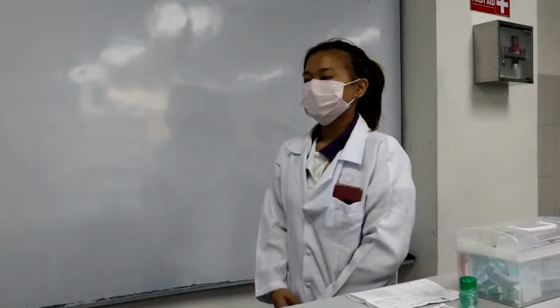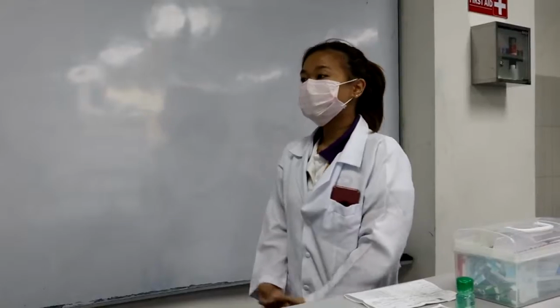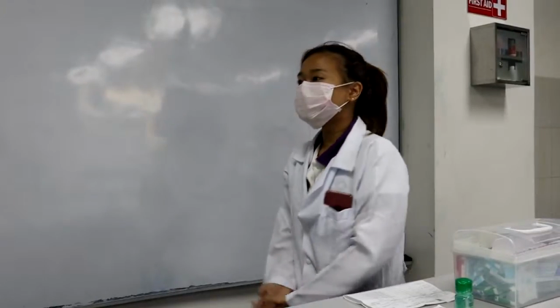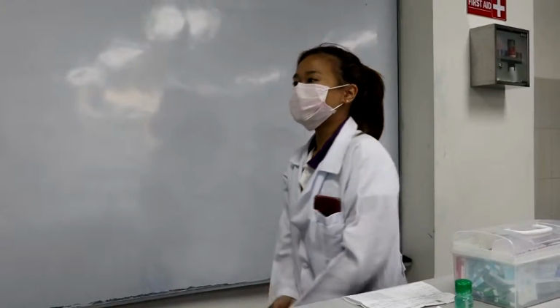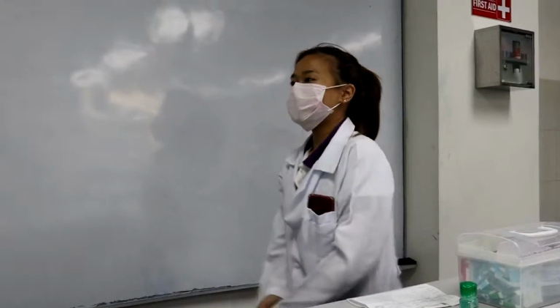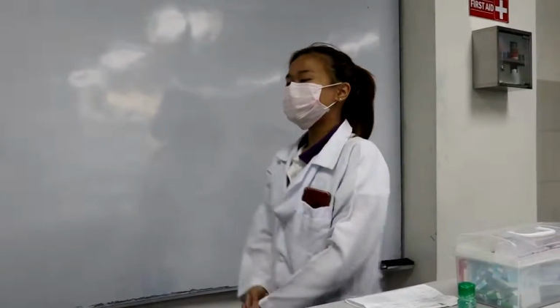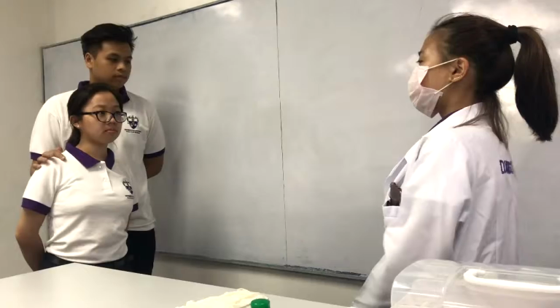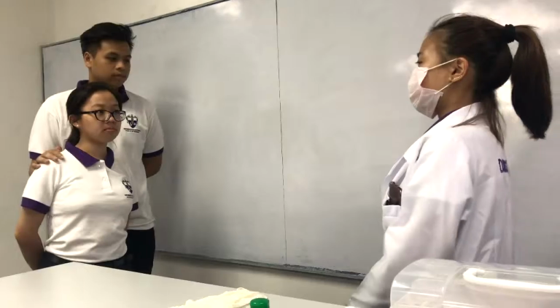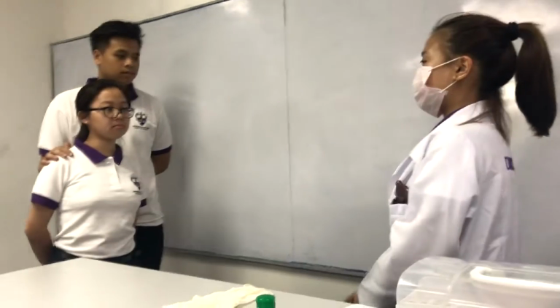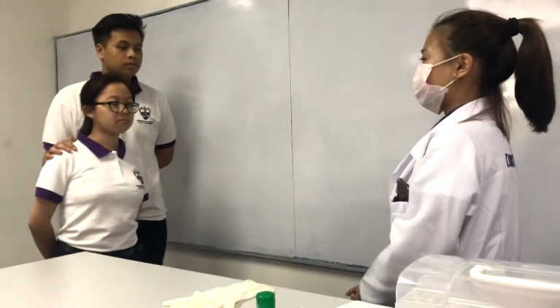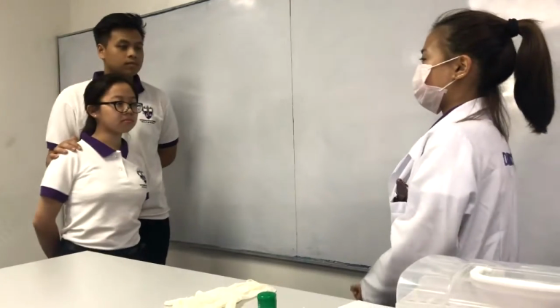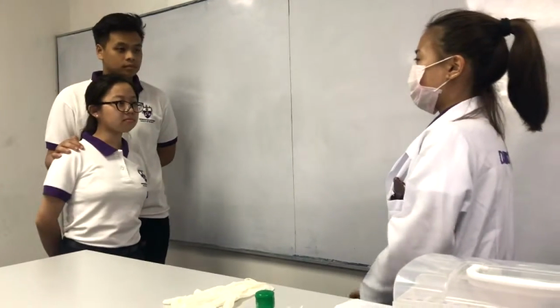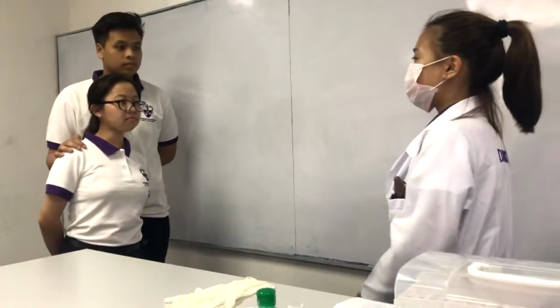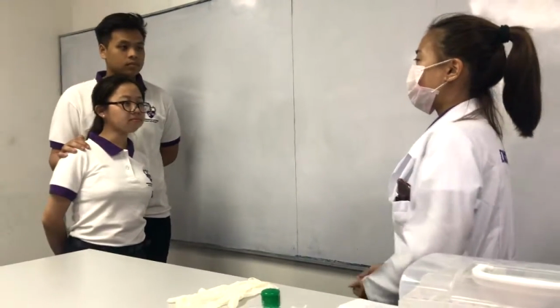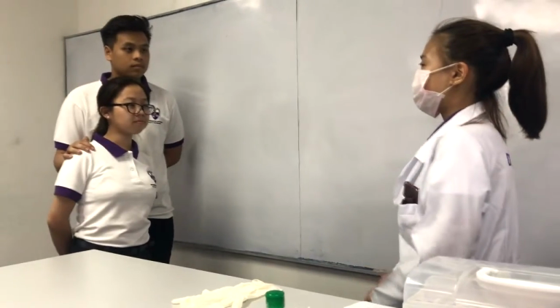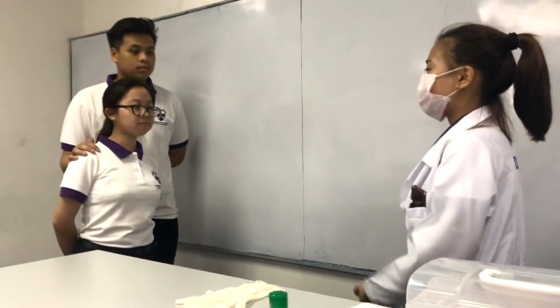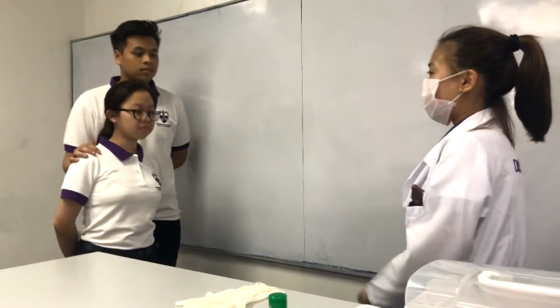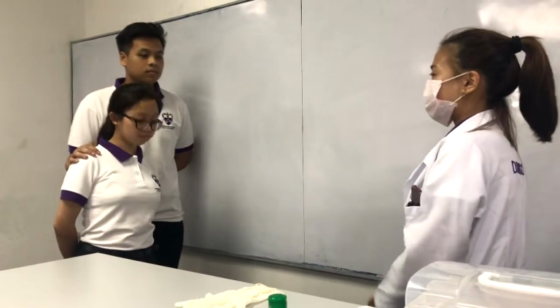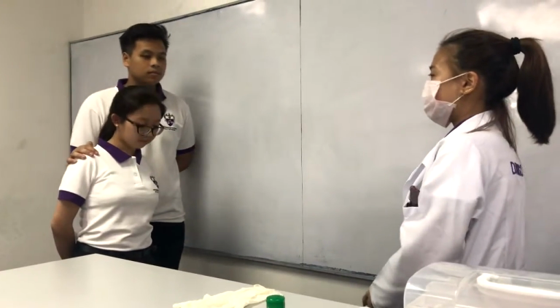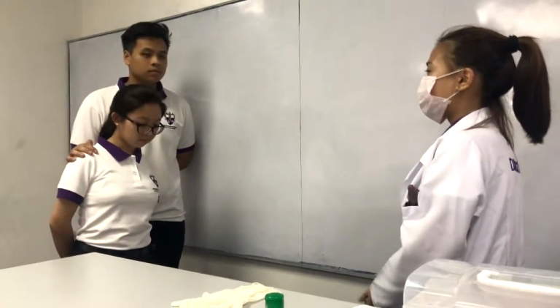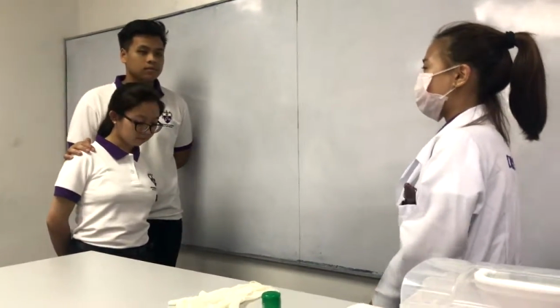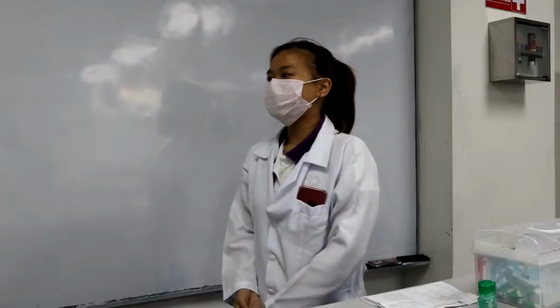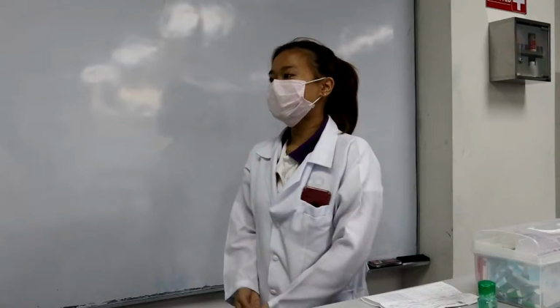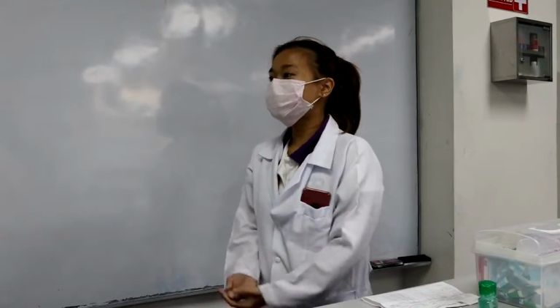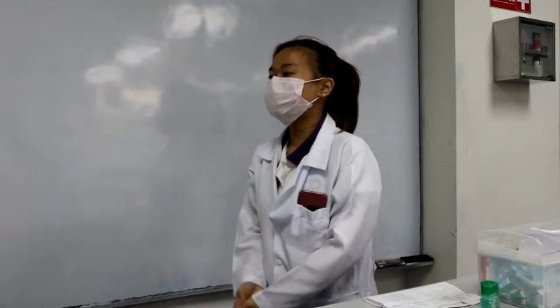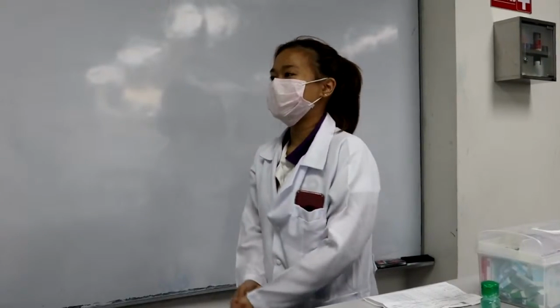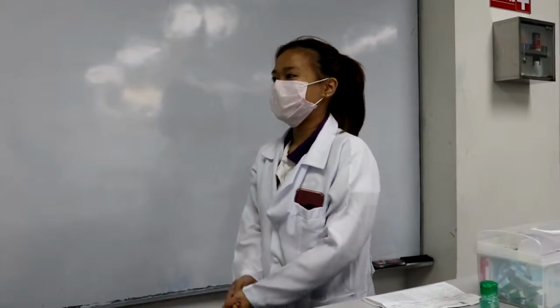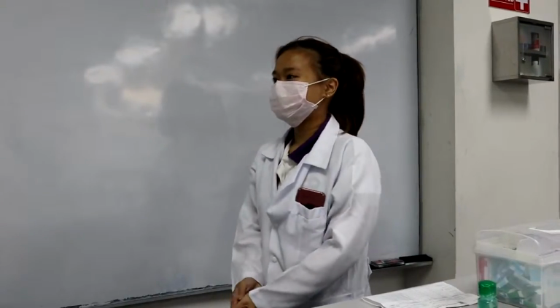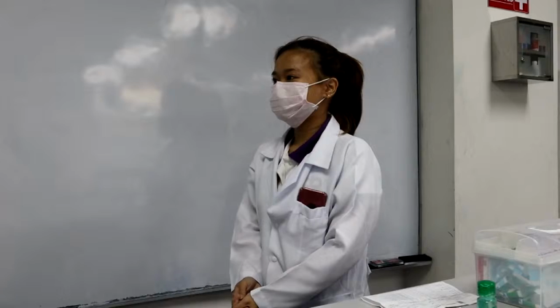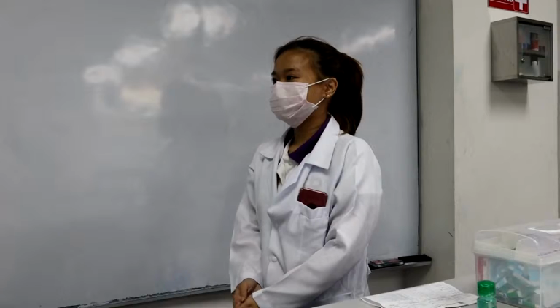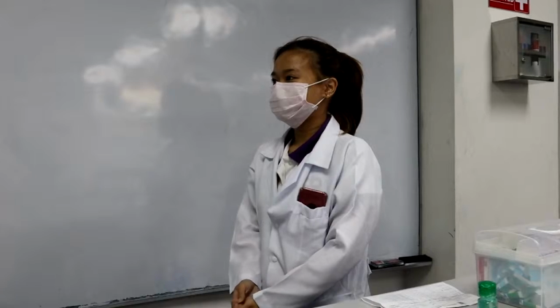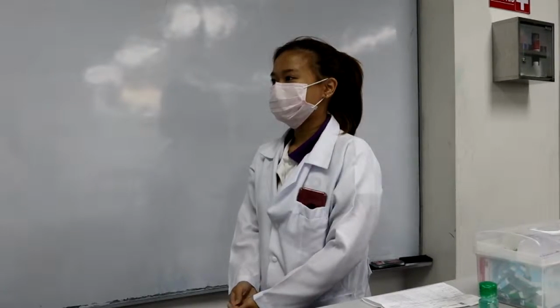Good morning. I'm your phlebotomist for today. My name is Irish Andomingo. Are you the patient?